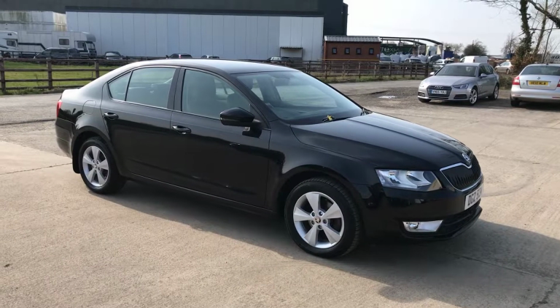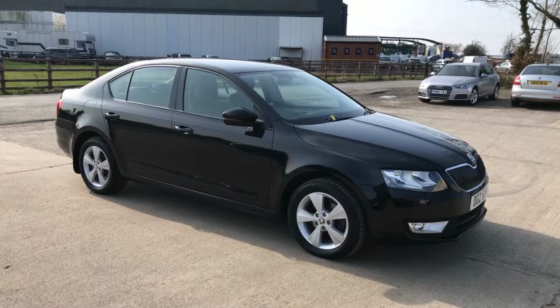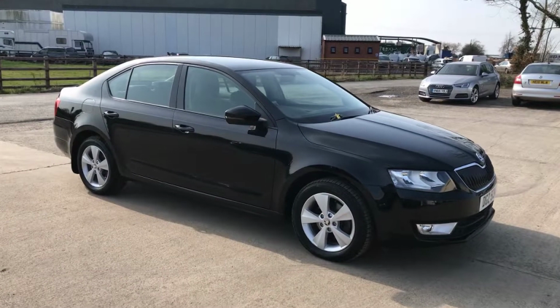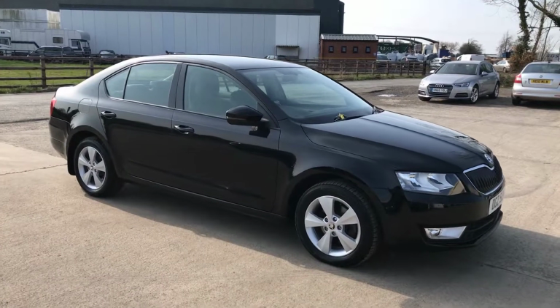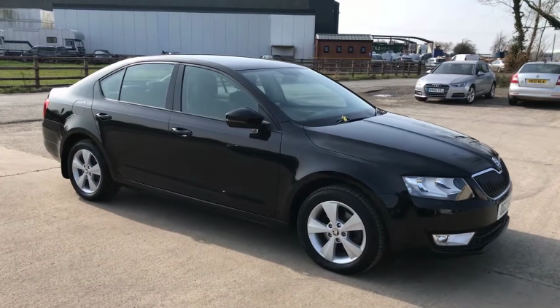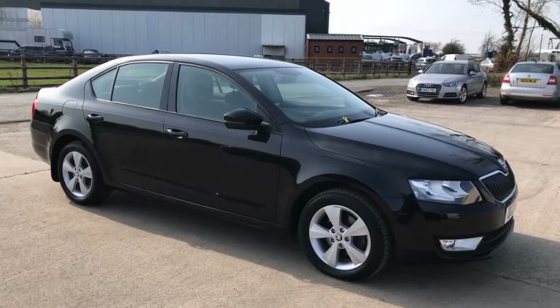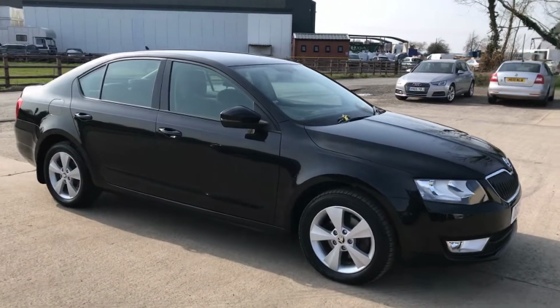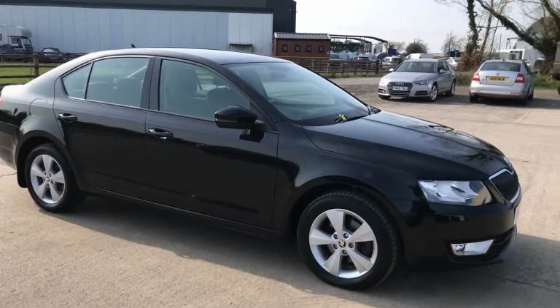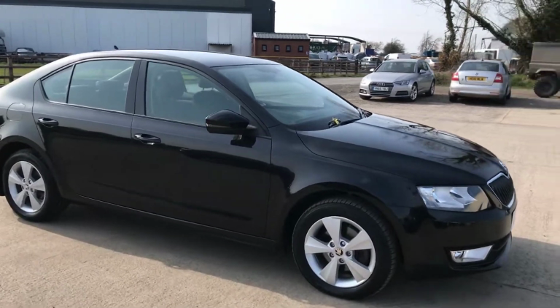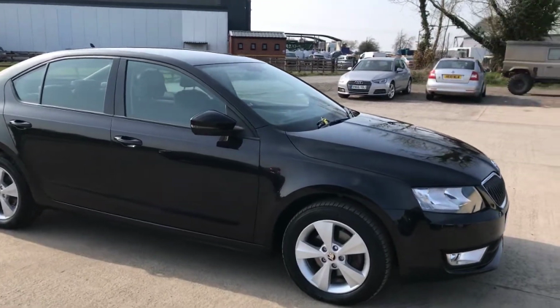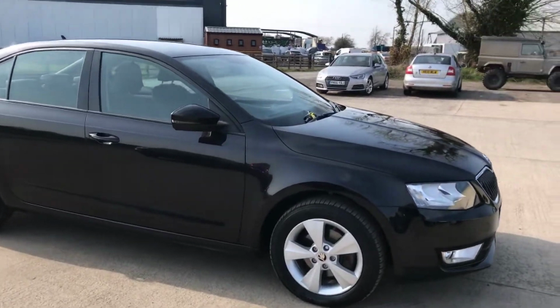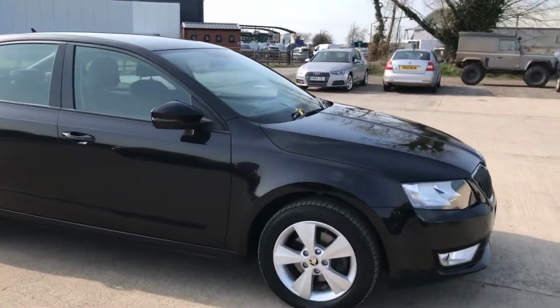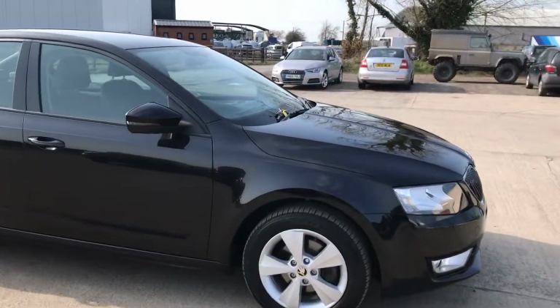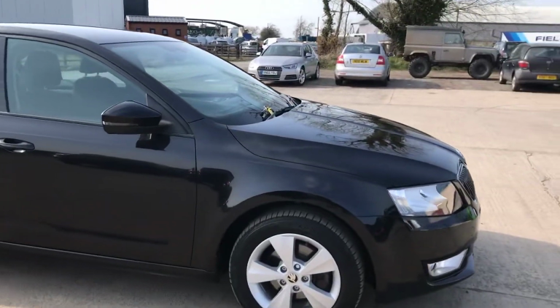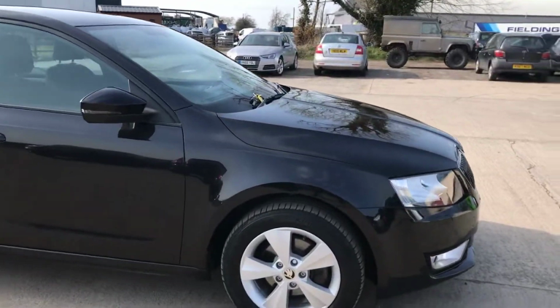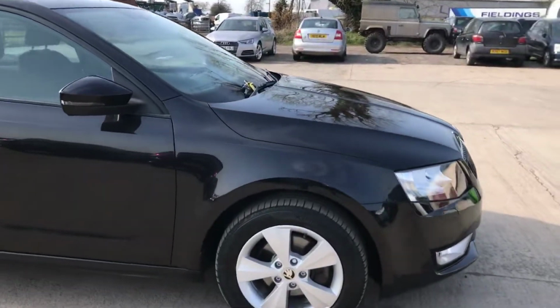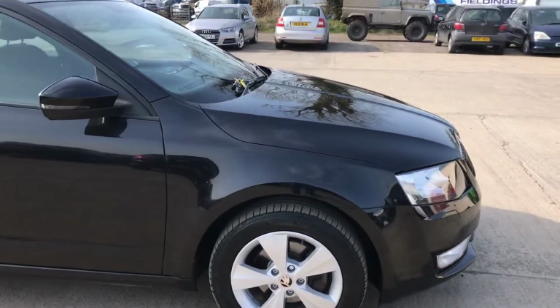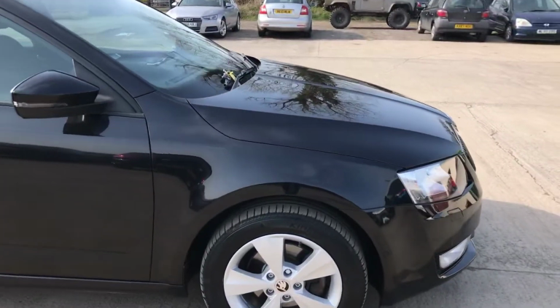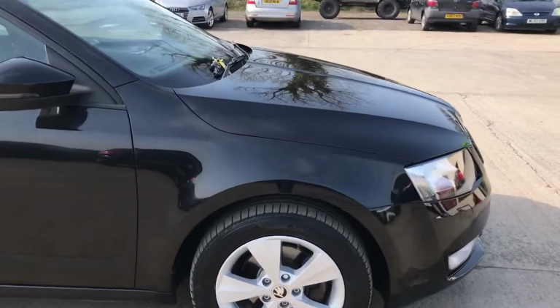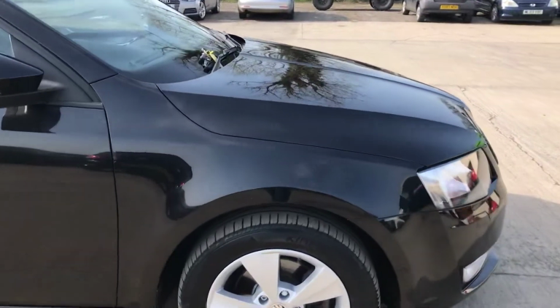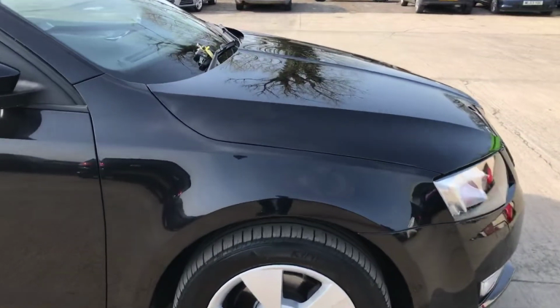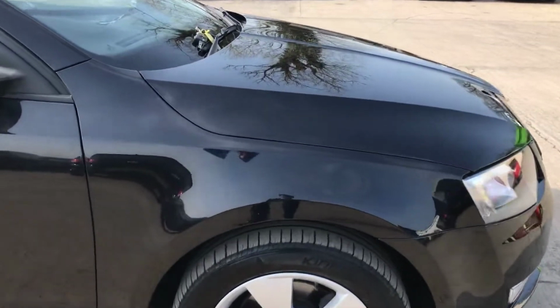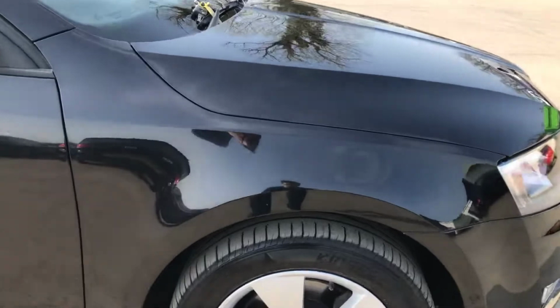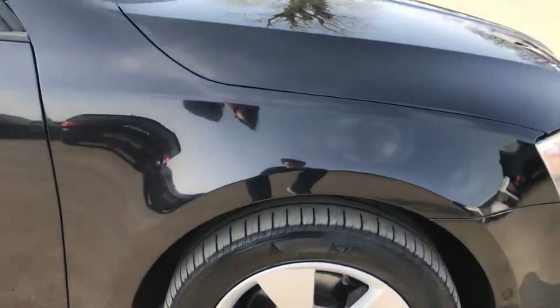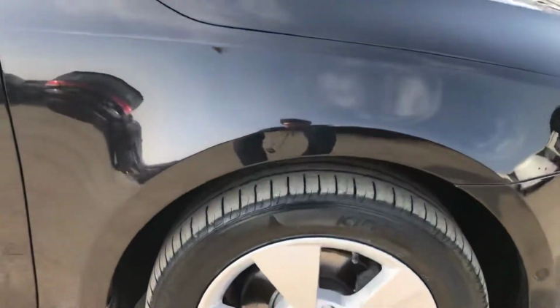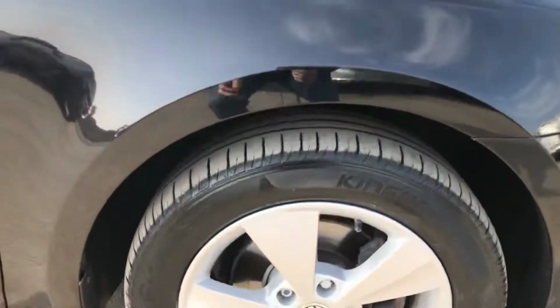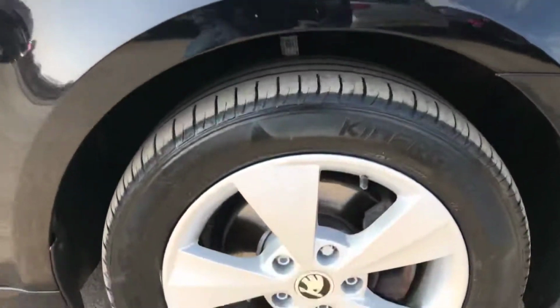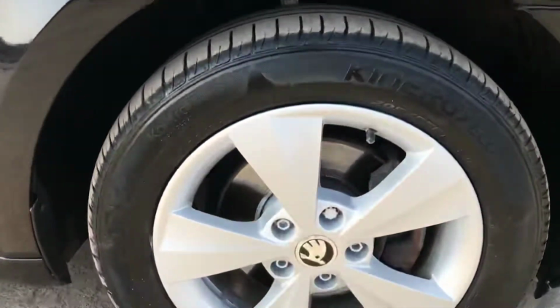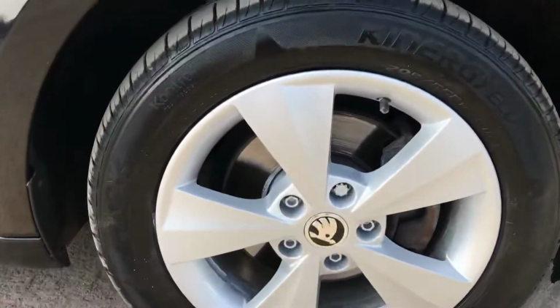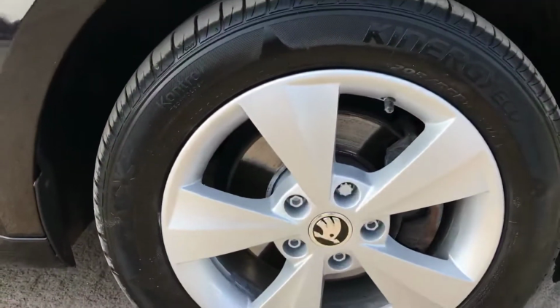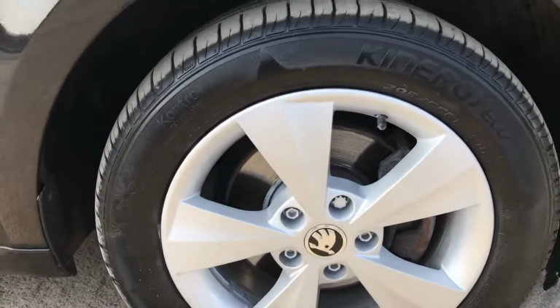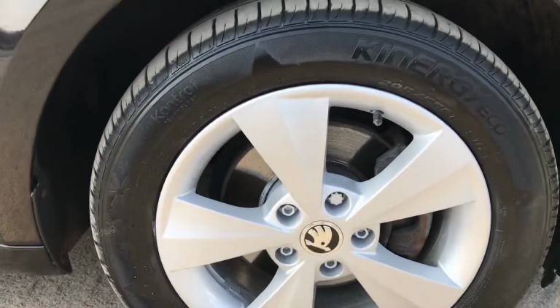Here we have this Skoda Octavia. I'll do my best to point out any marks, any imperfections and things like that, so let's start.